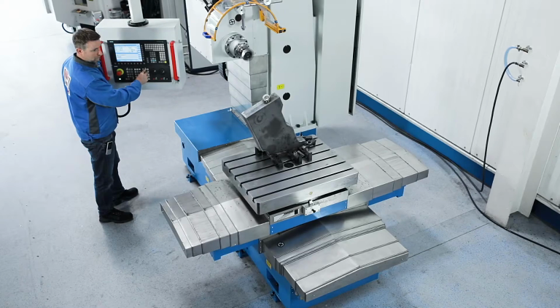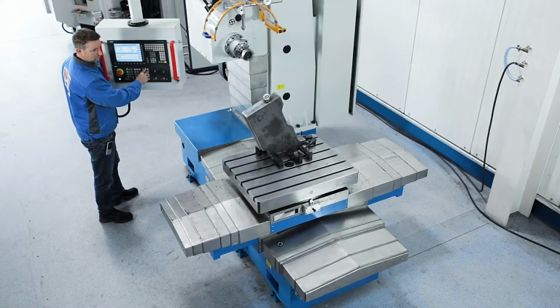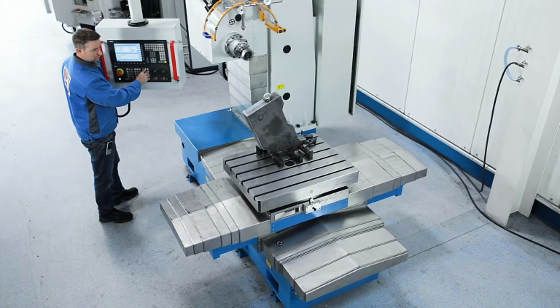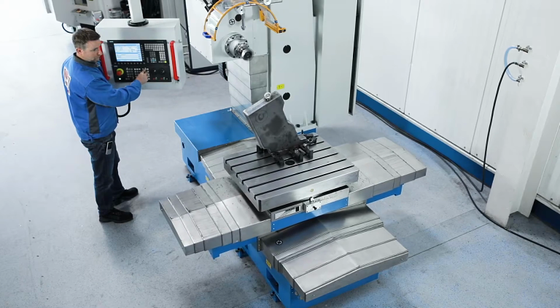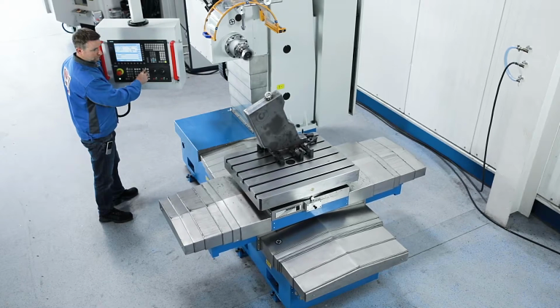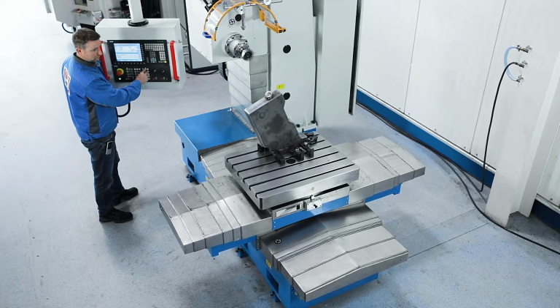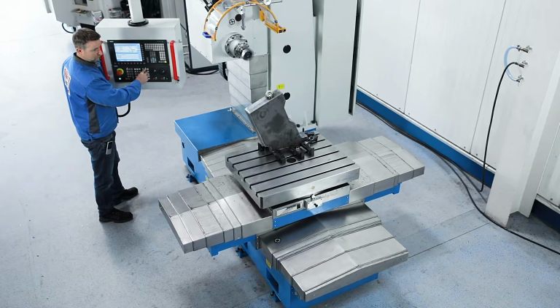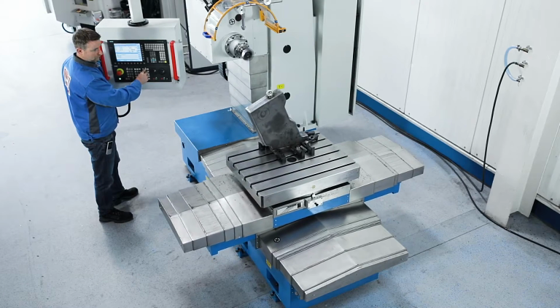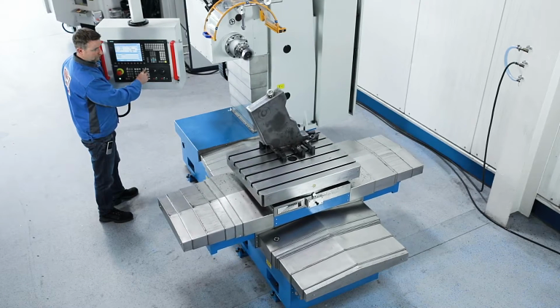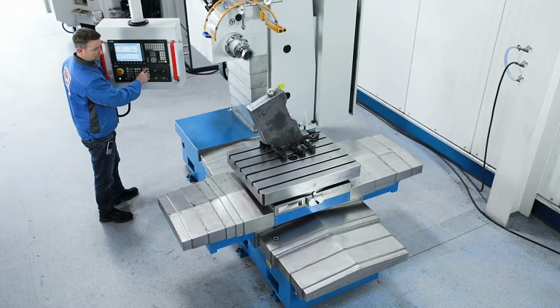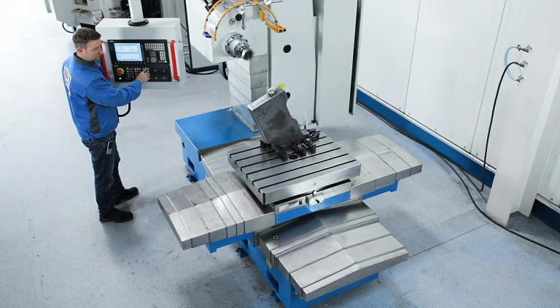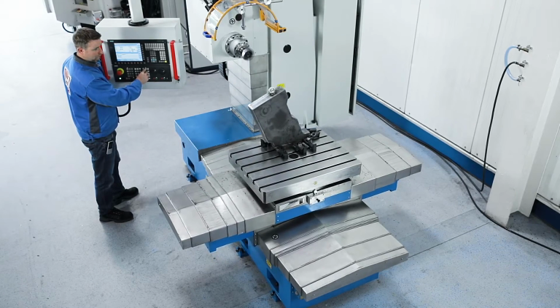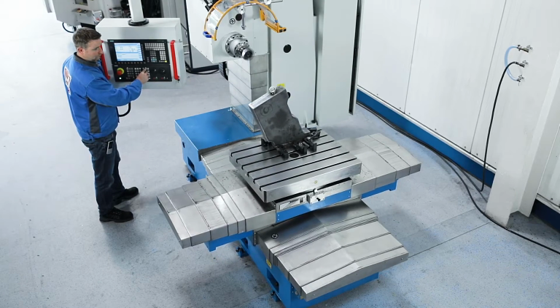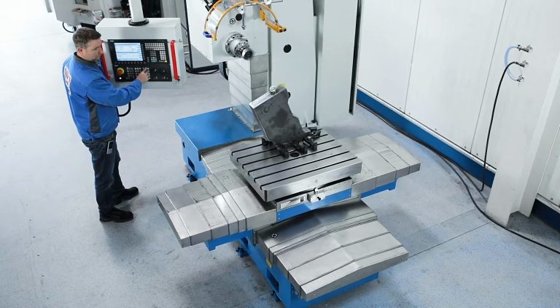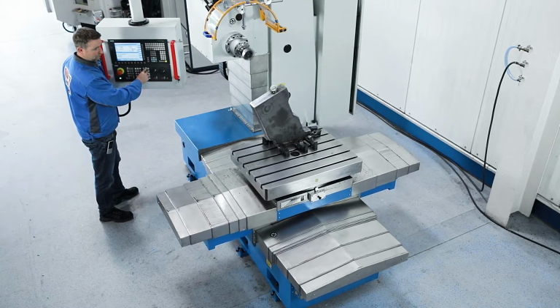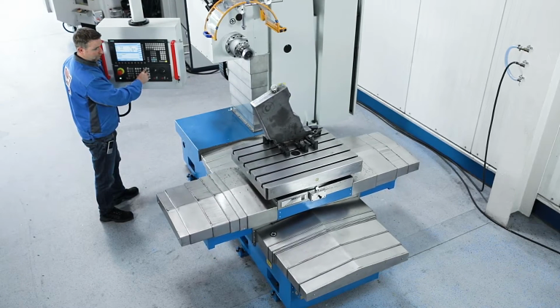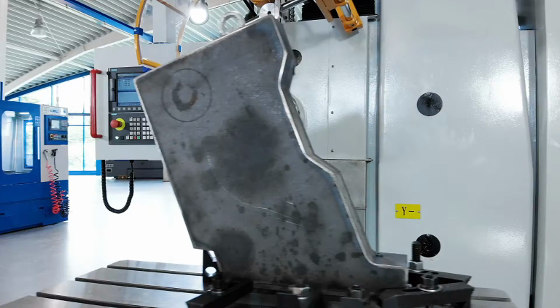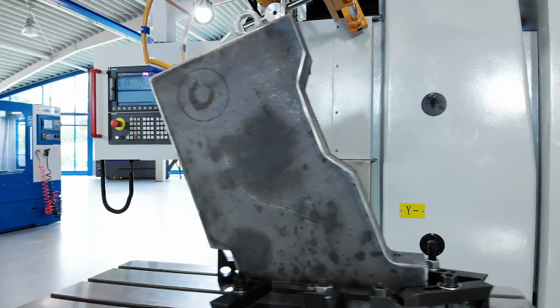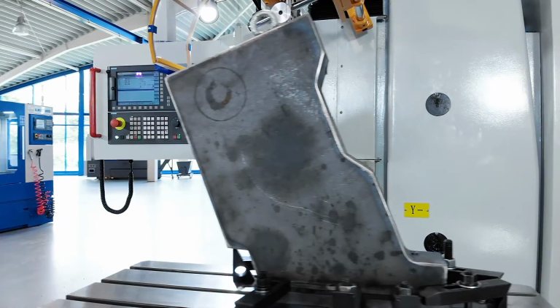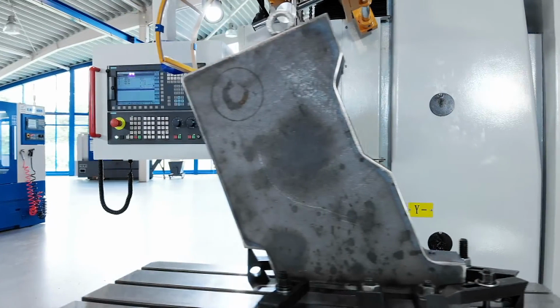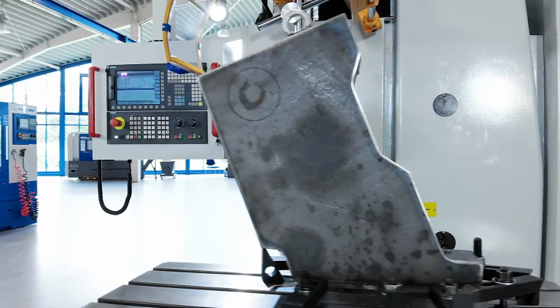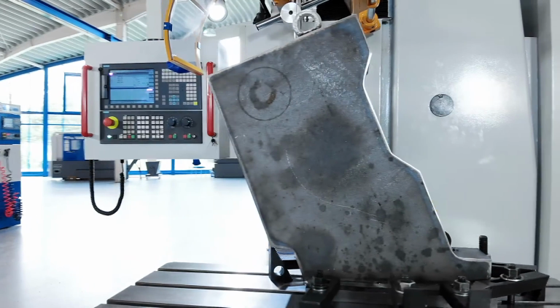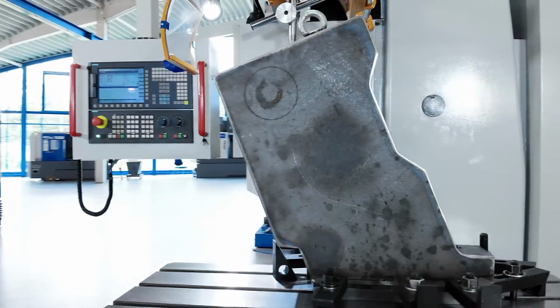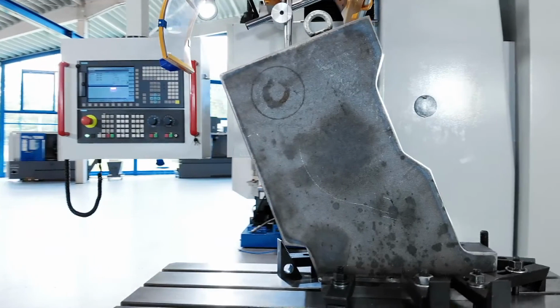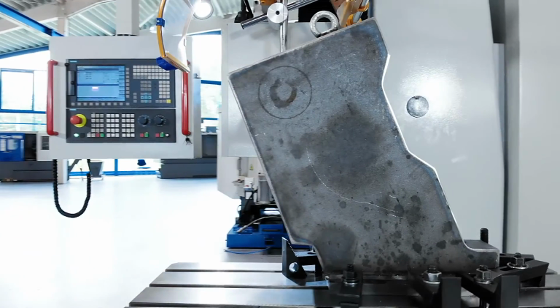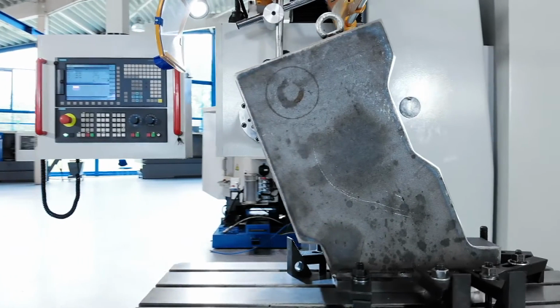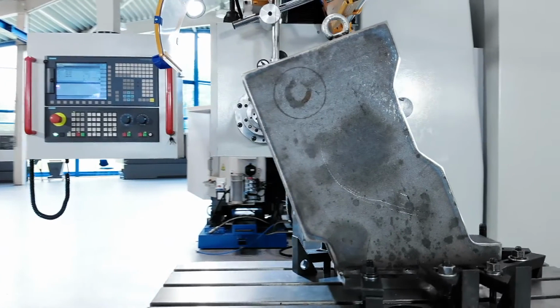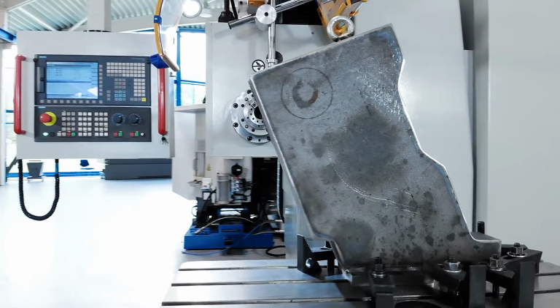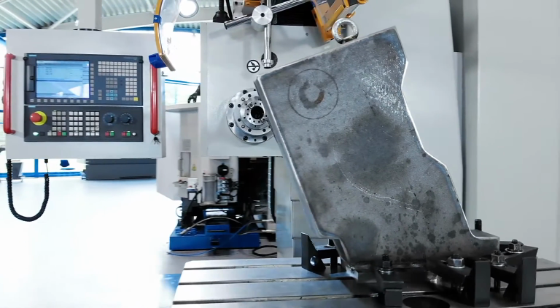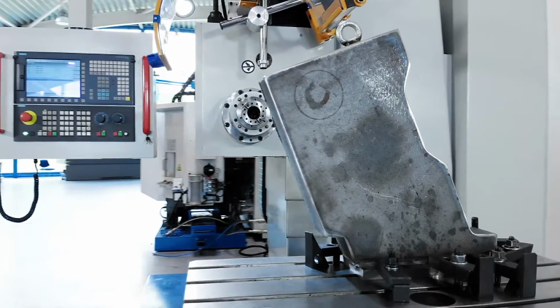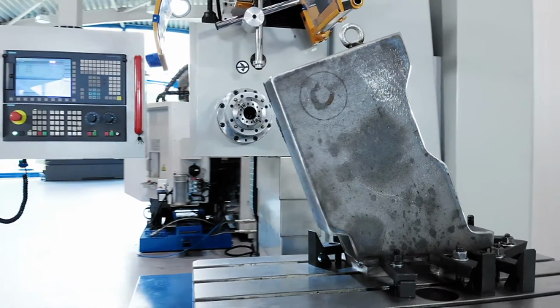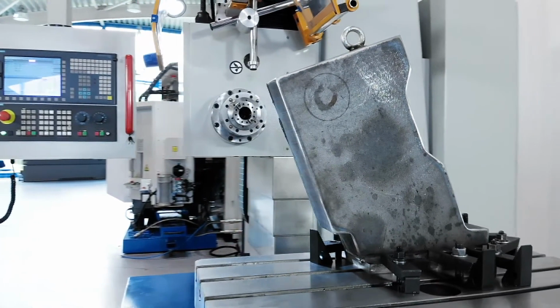The large traverse paths in all axes and the high table load capacity of up to 1 tonne enable the processing of large and heavy workpieces.